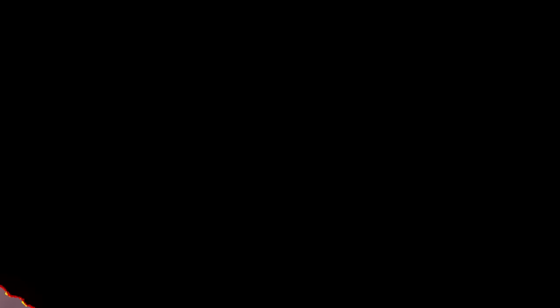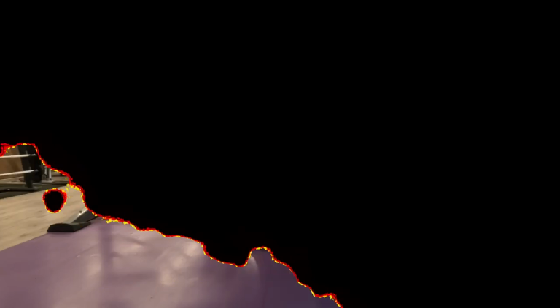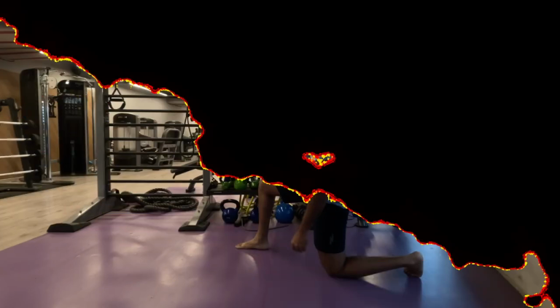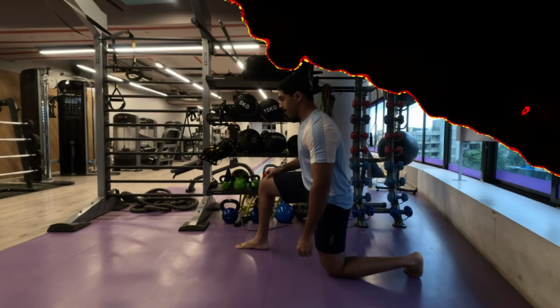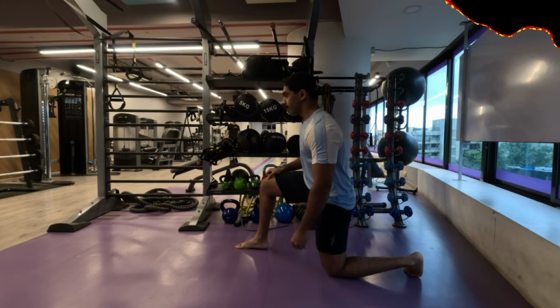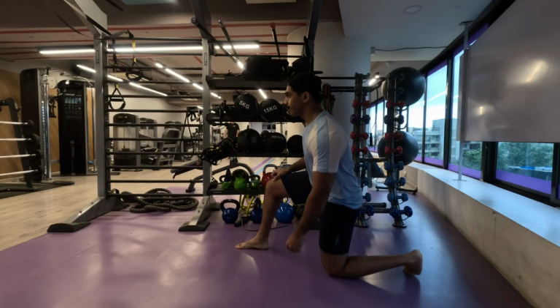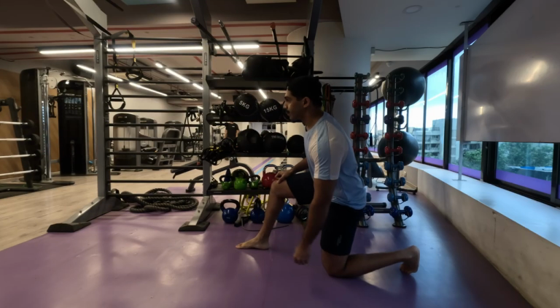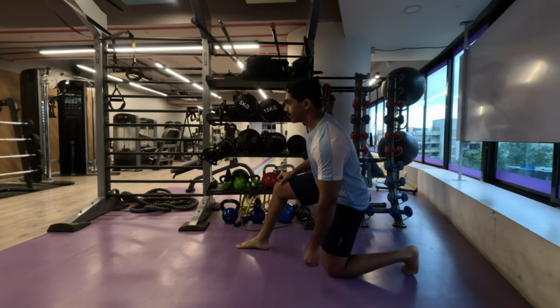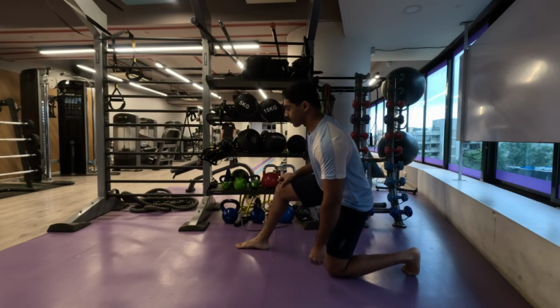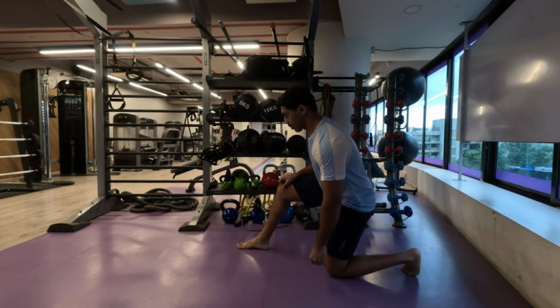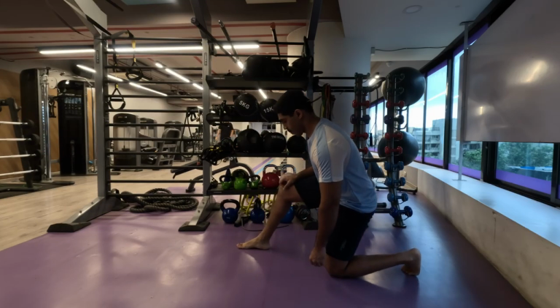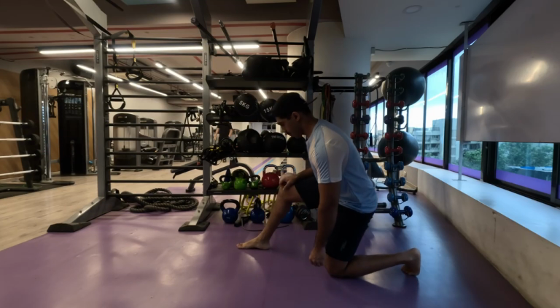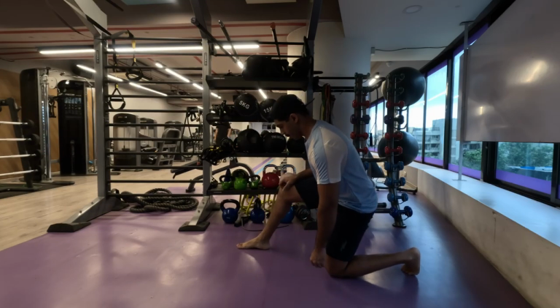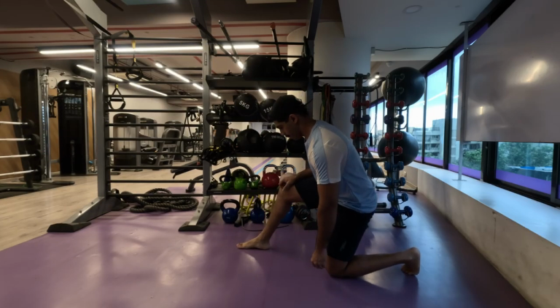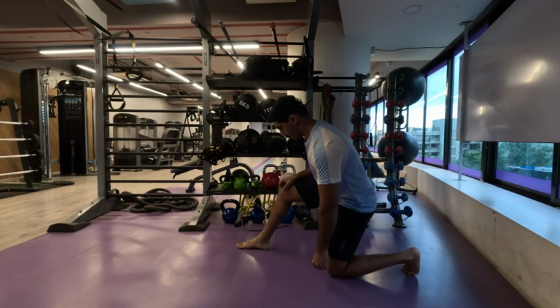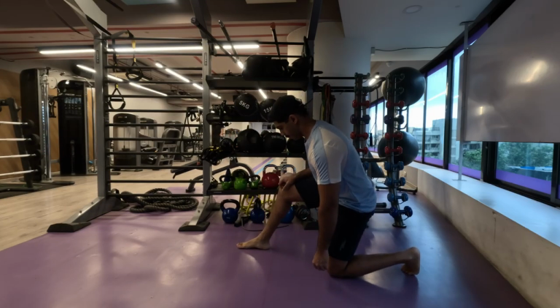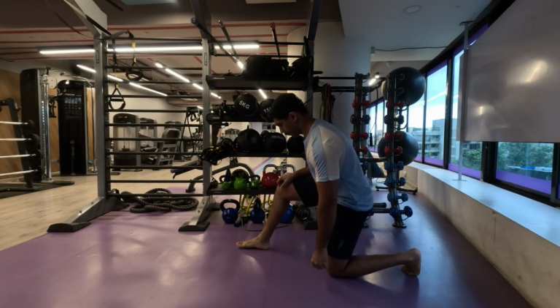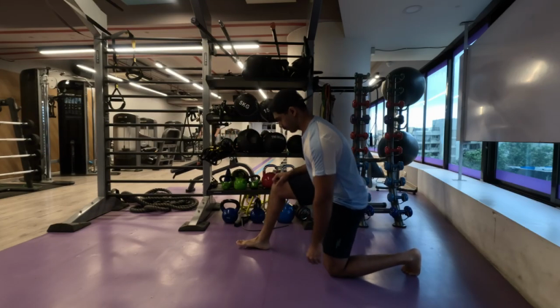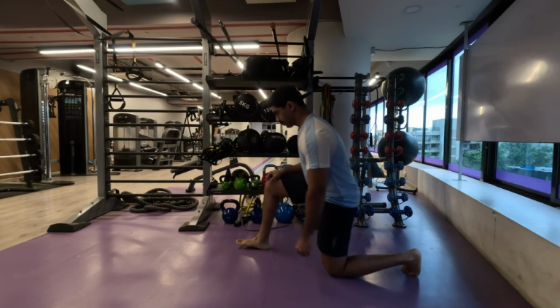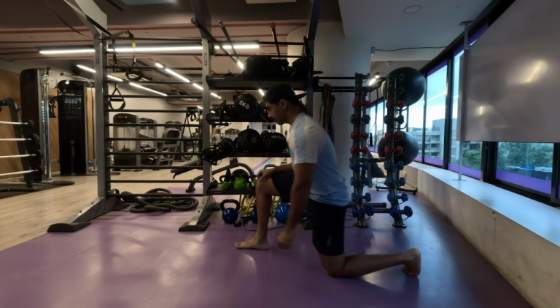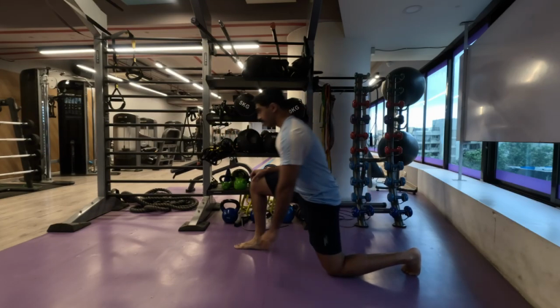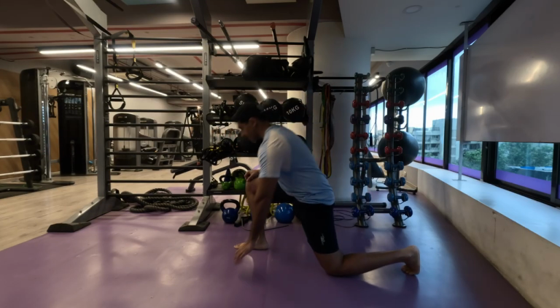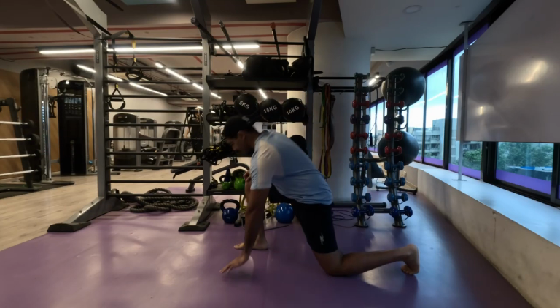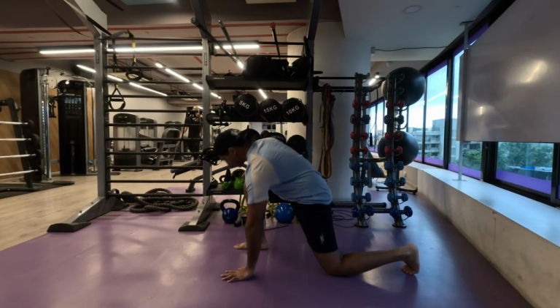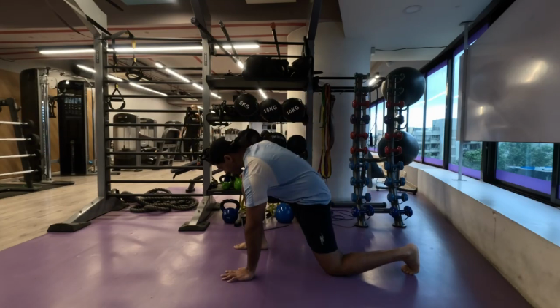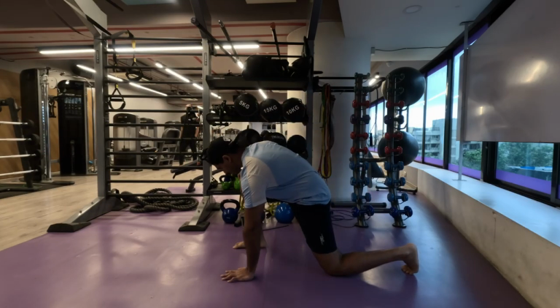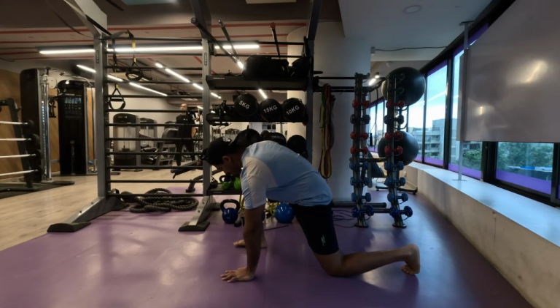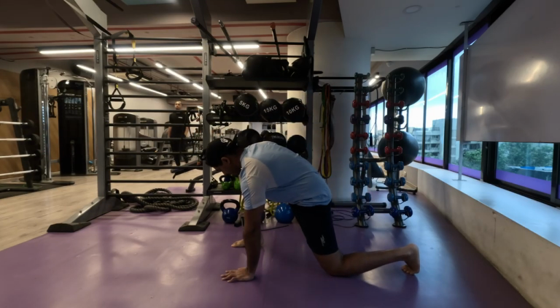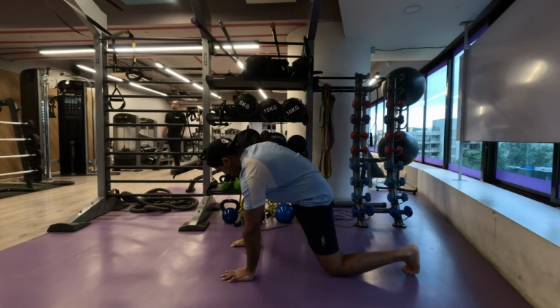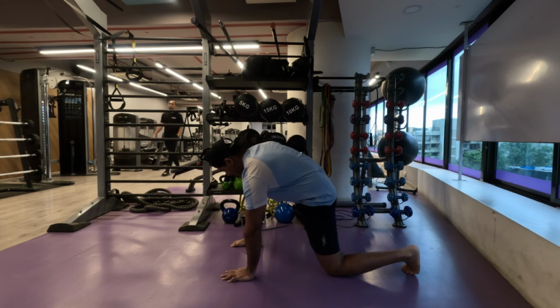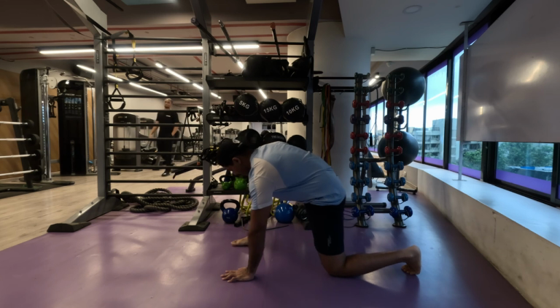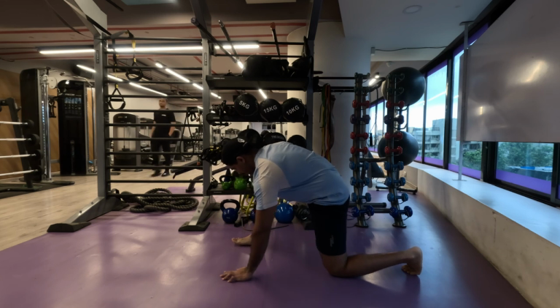Namaste everyone and welcome back to Live Strong. Today we are going to work on our back.